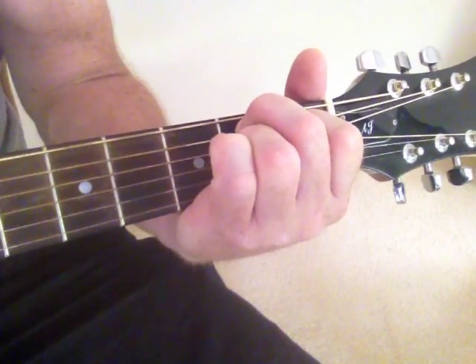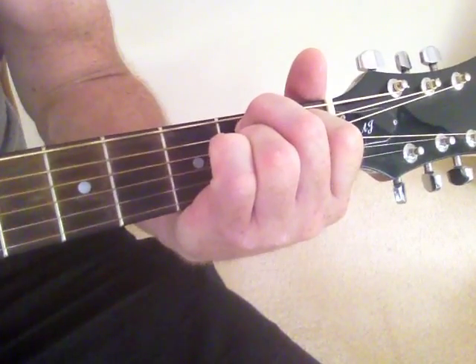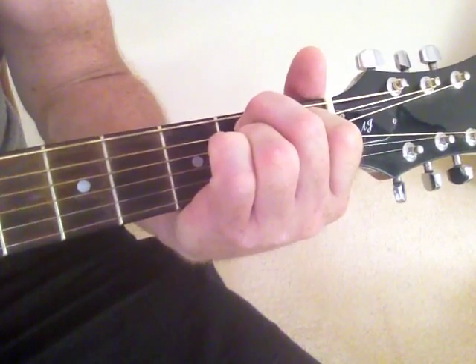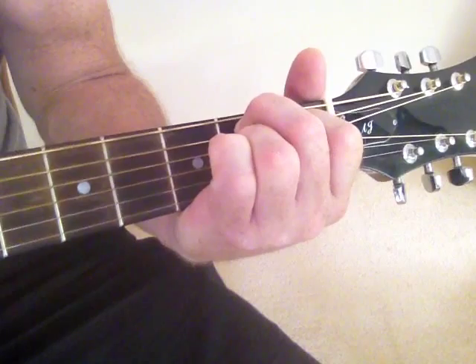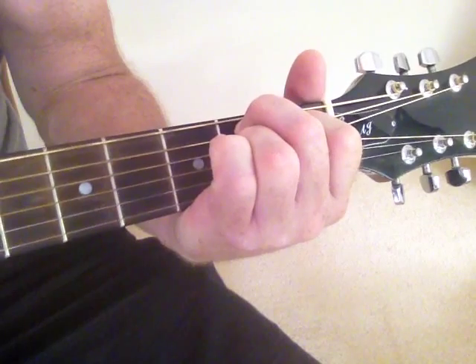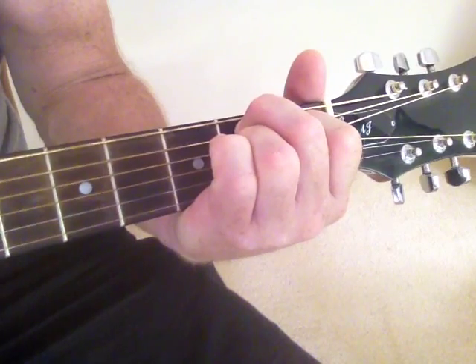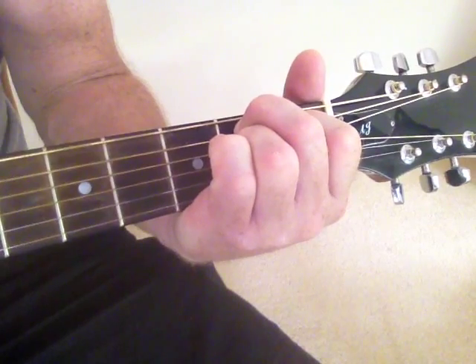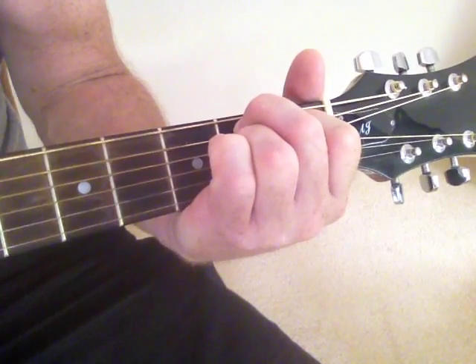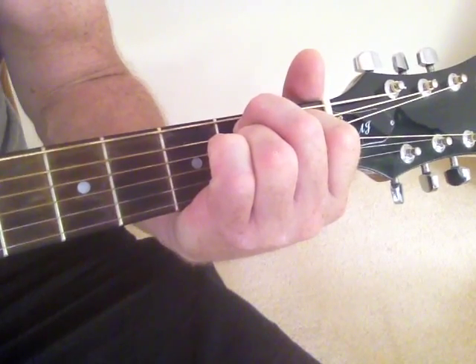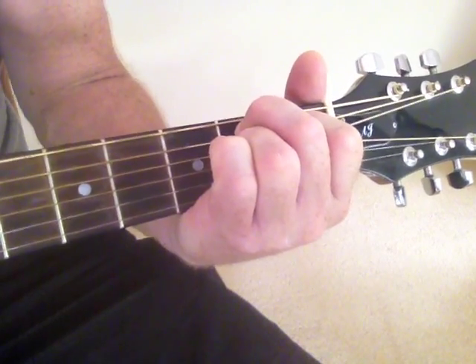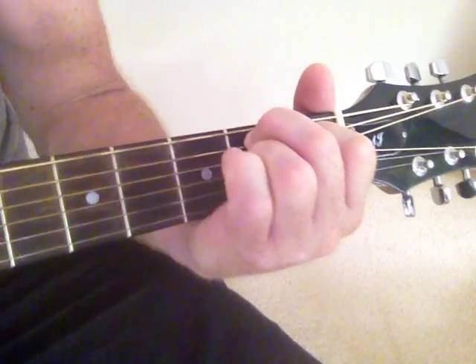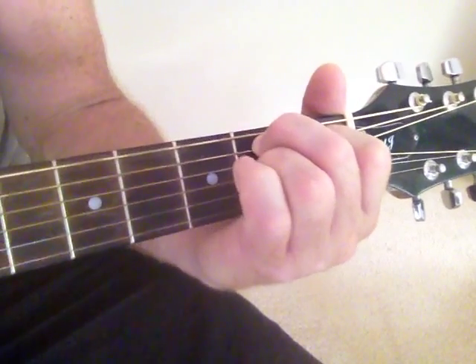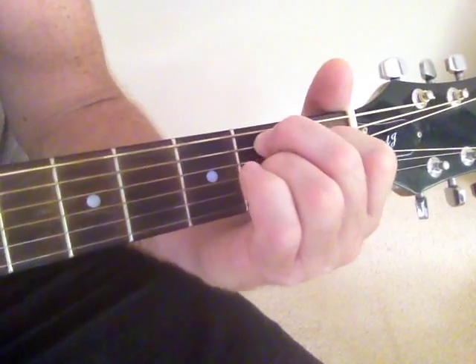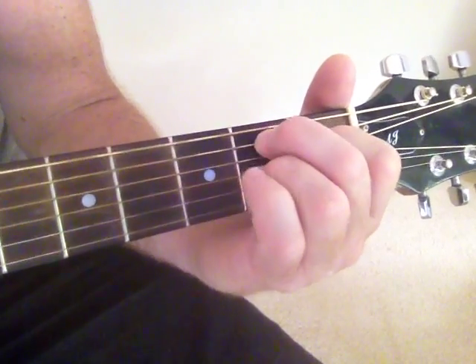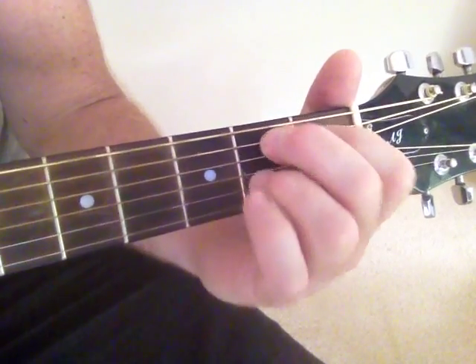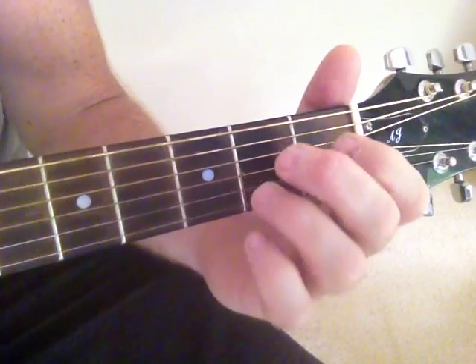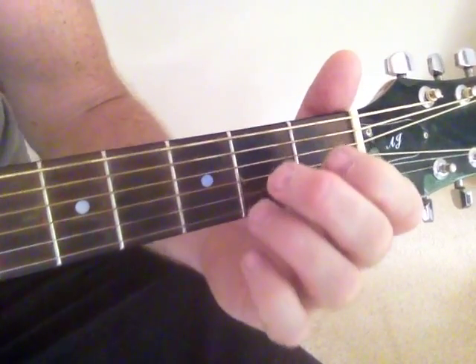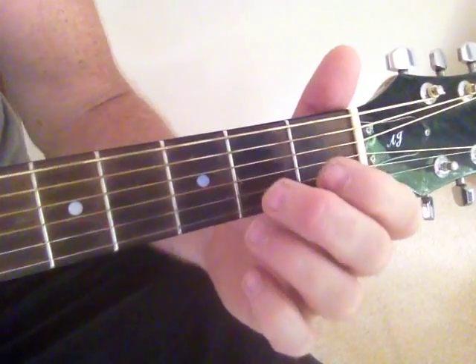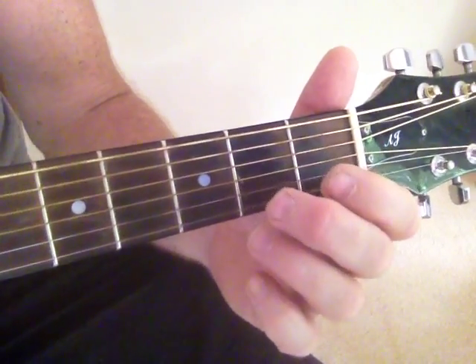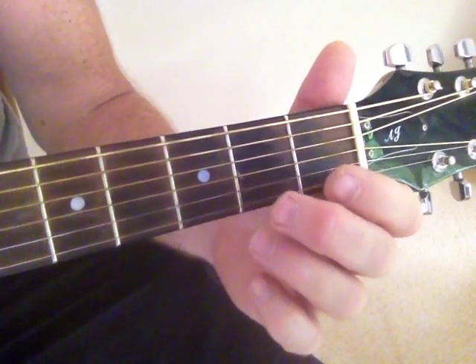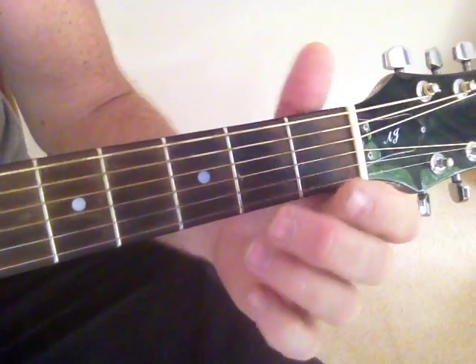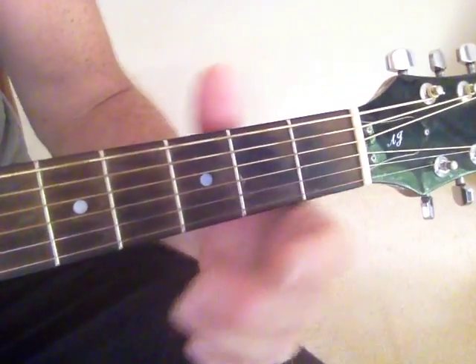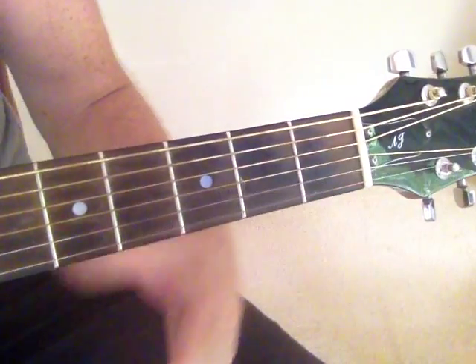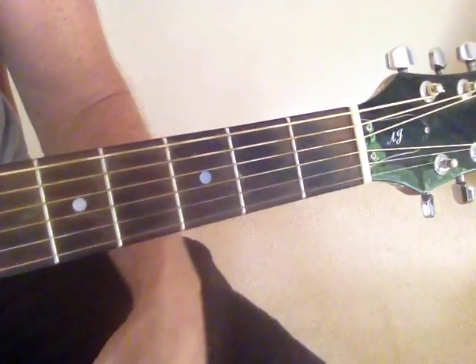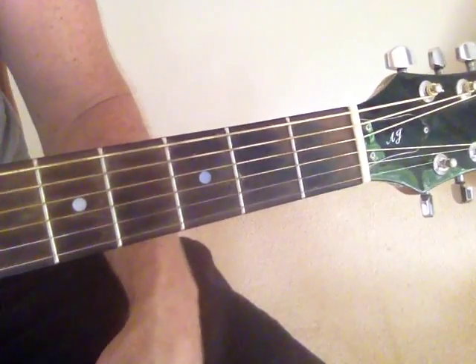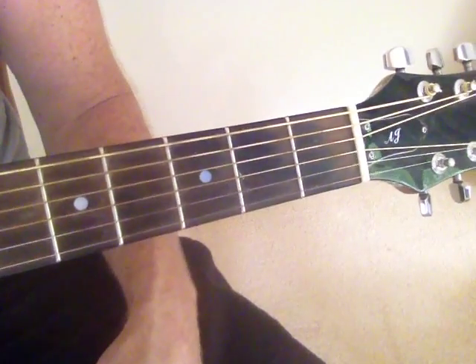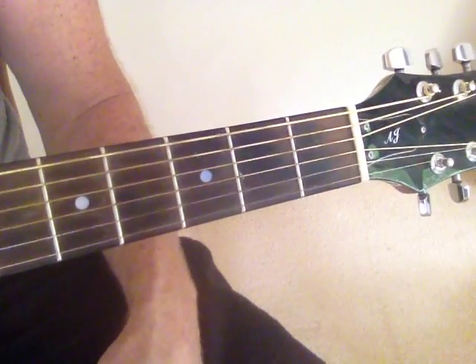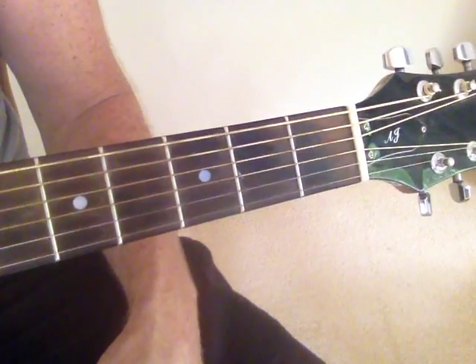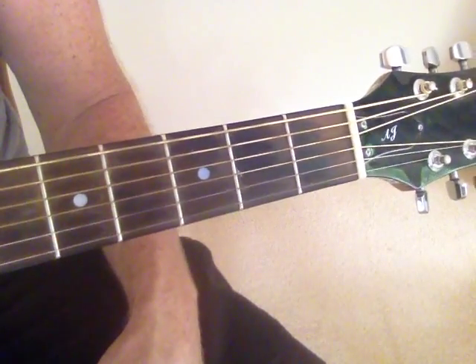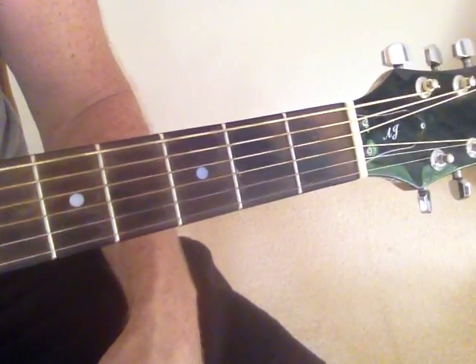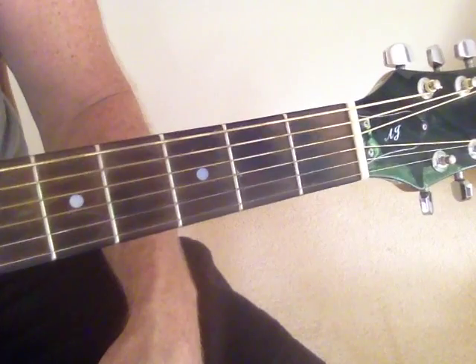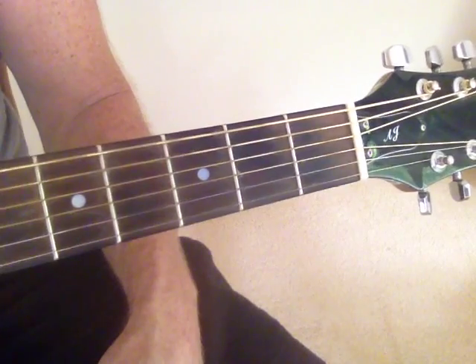Mute it — B7. So one of those two chords might be able to get you through somewhere.